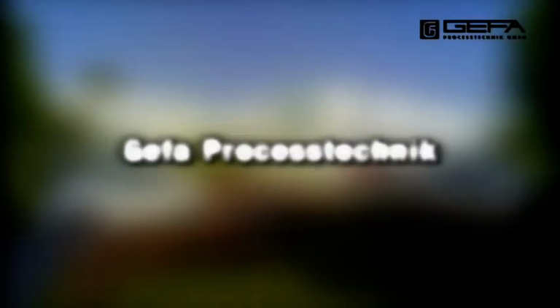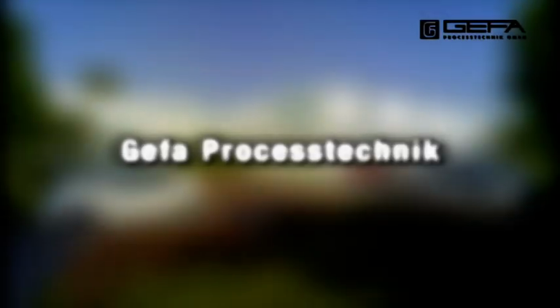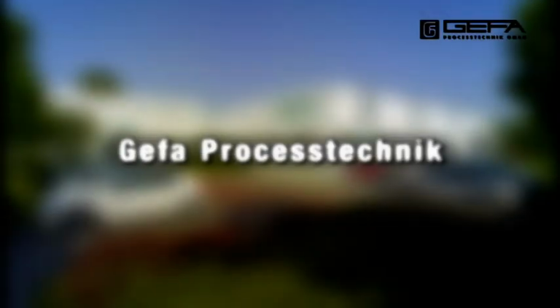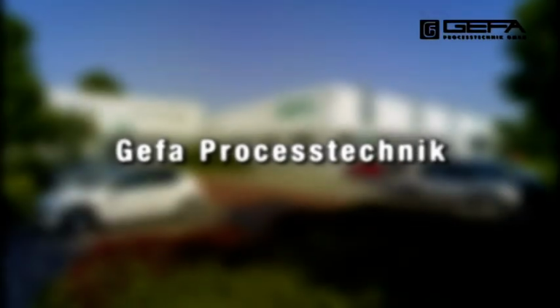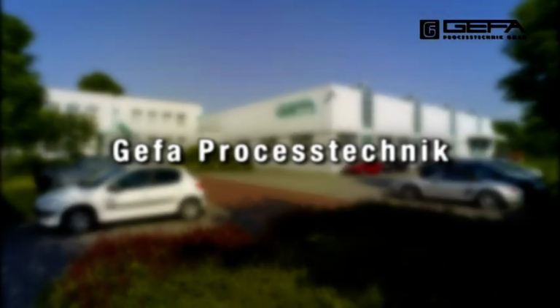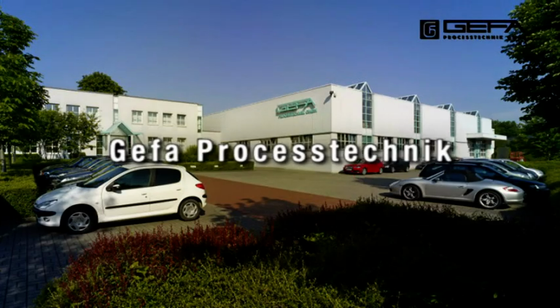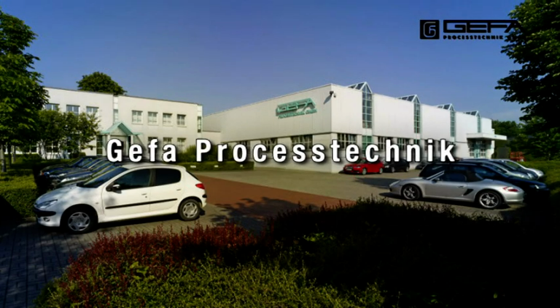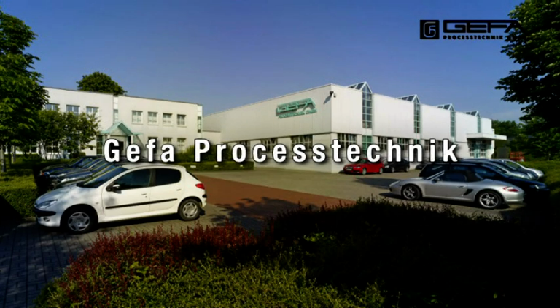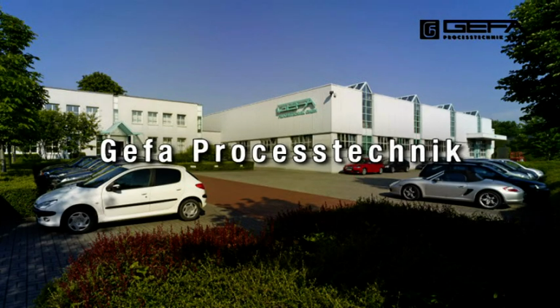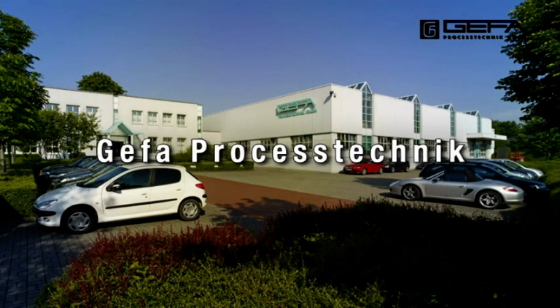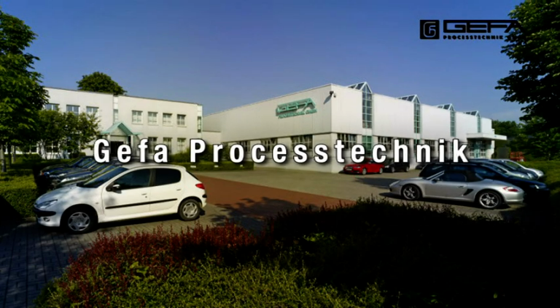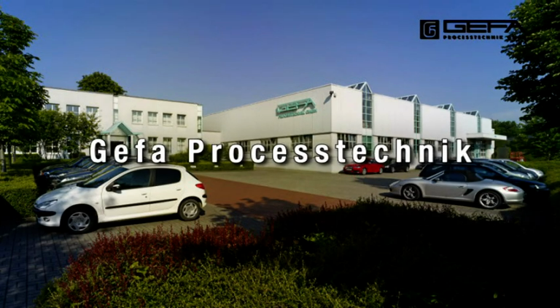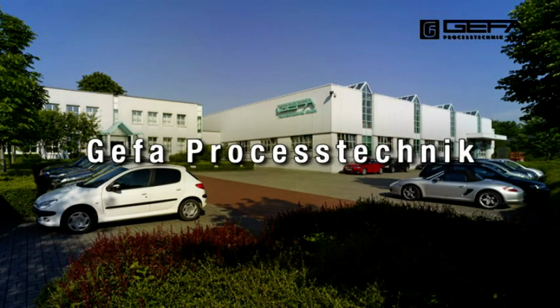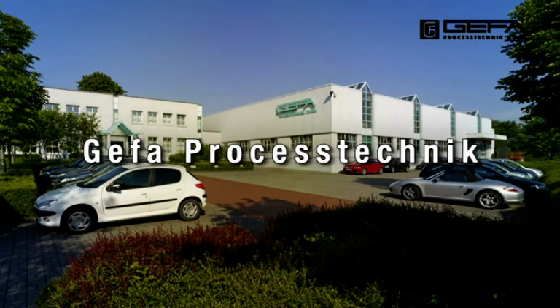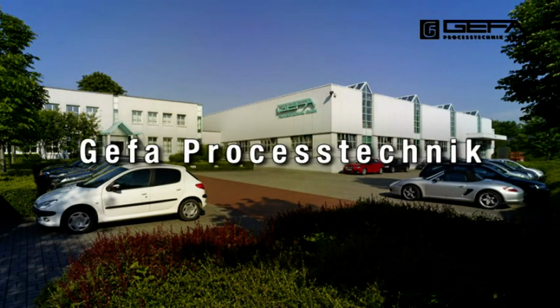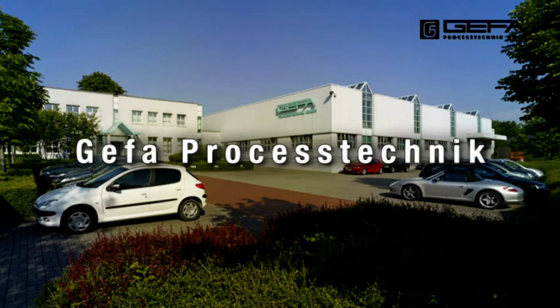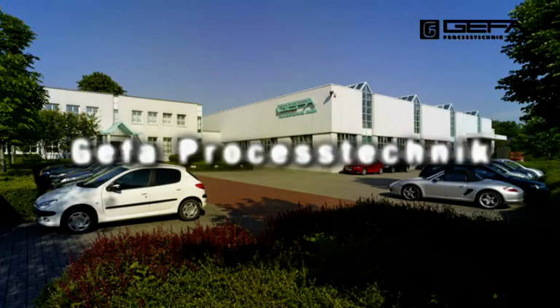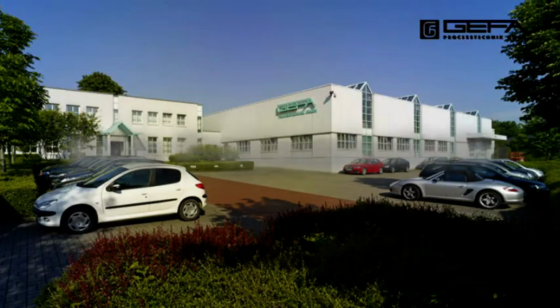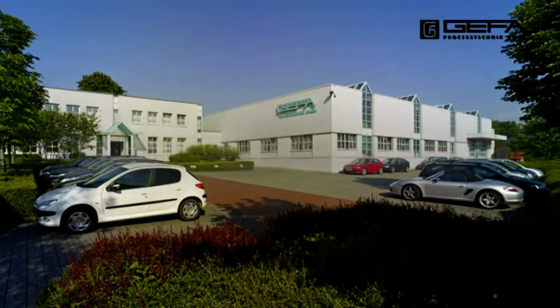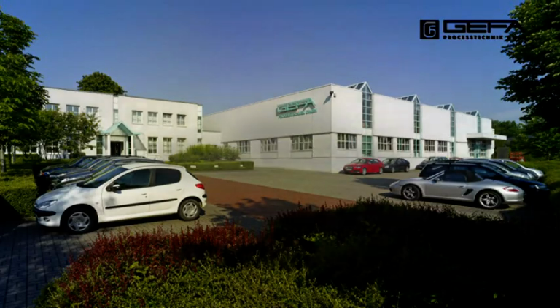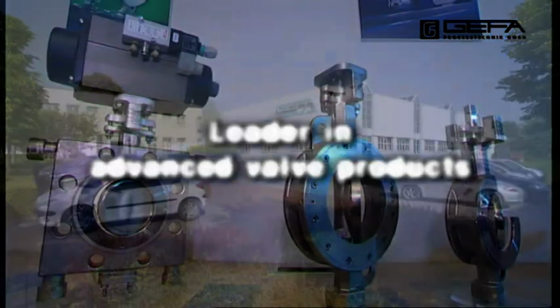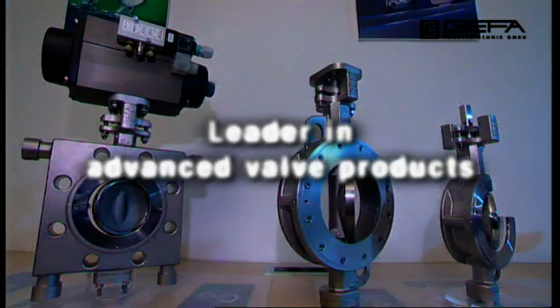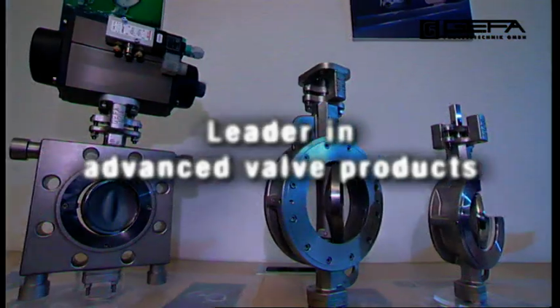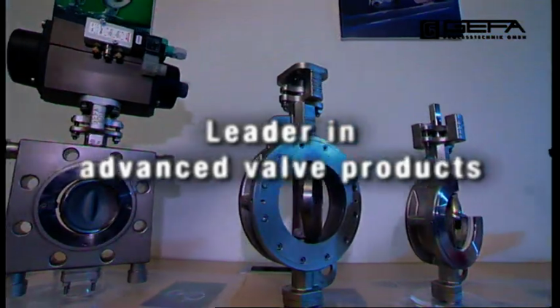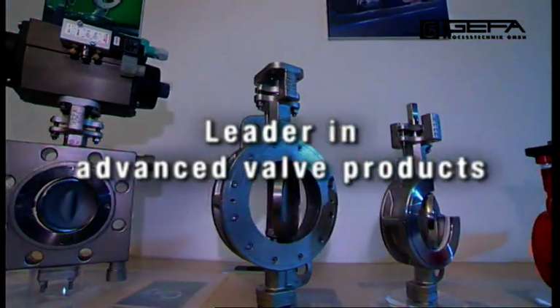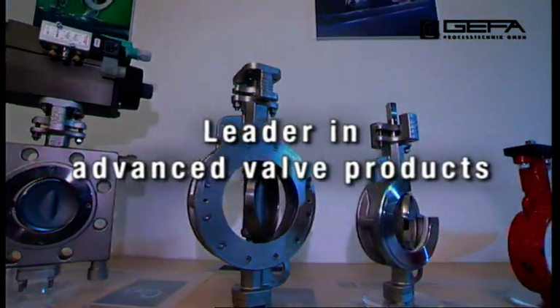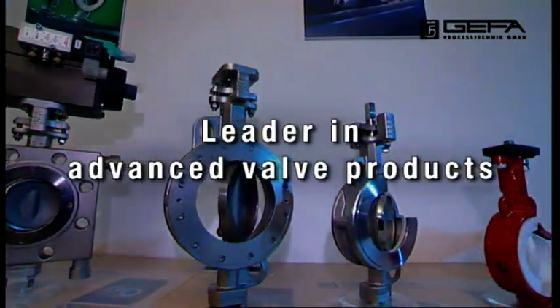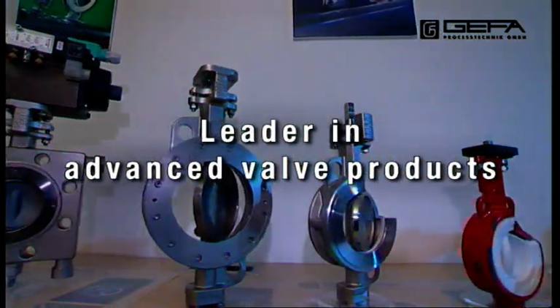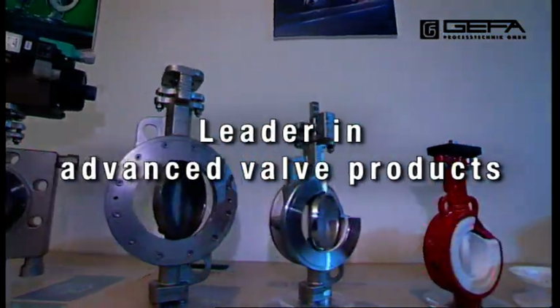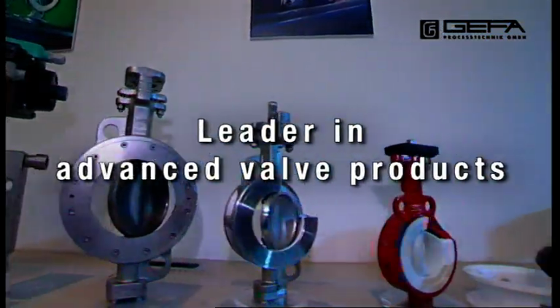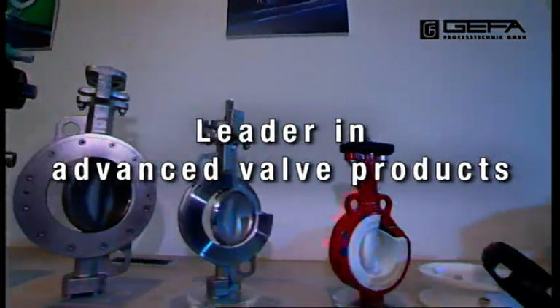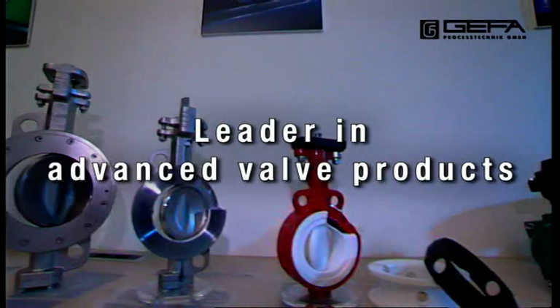GEFA Prozestechnik. Your partner for valve technology.